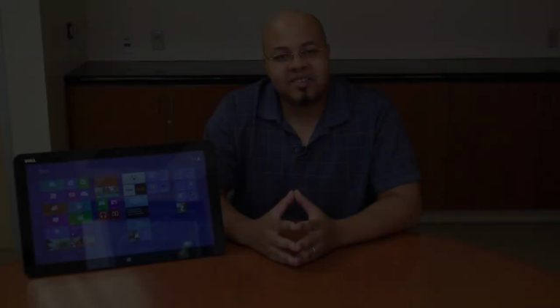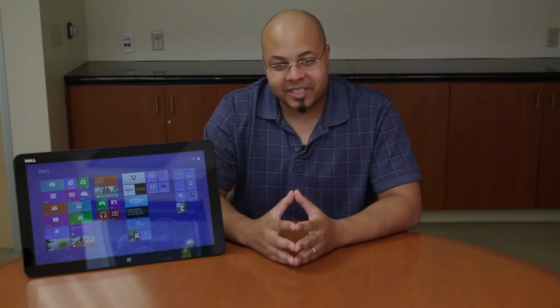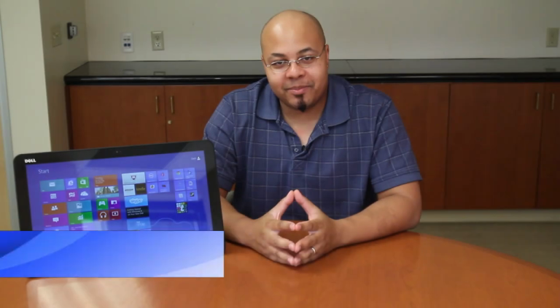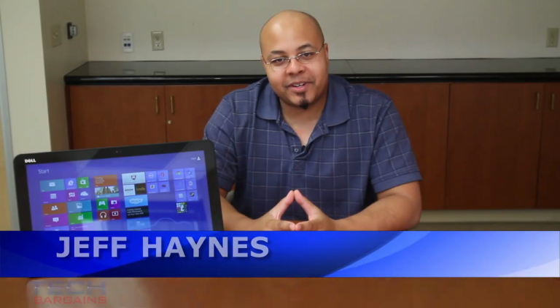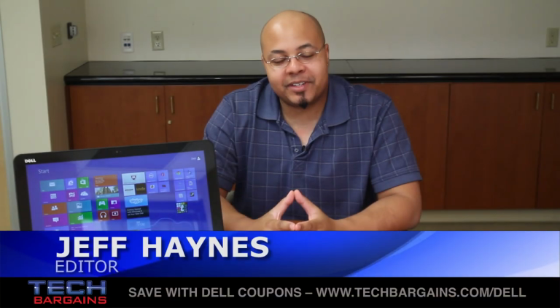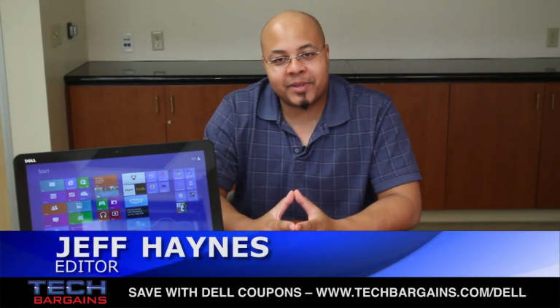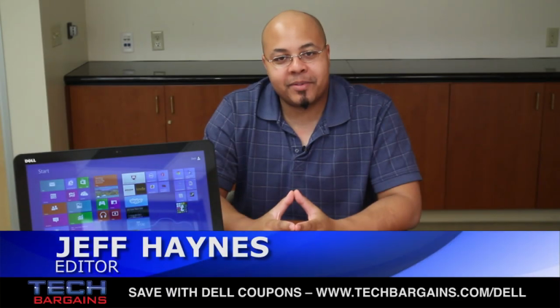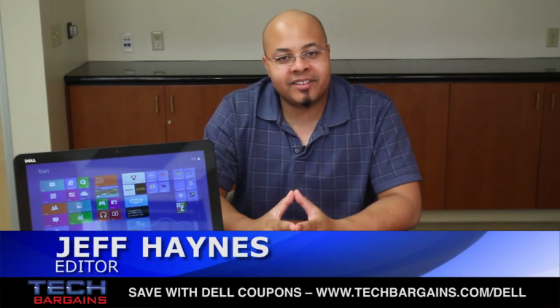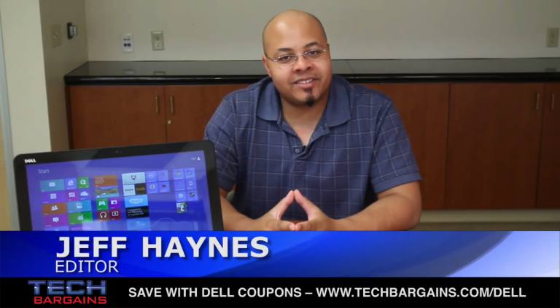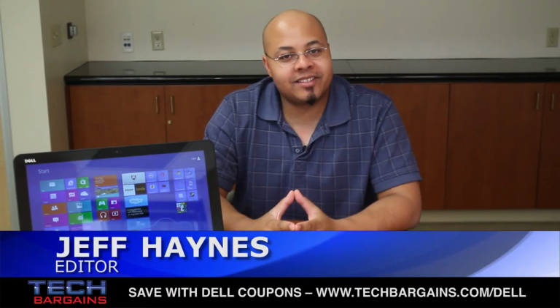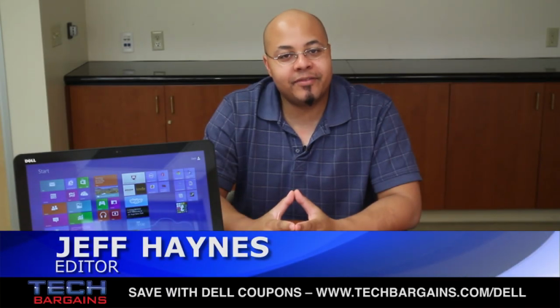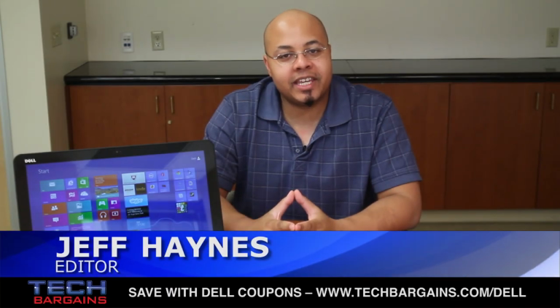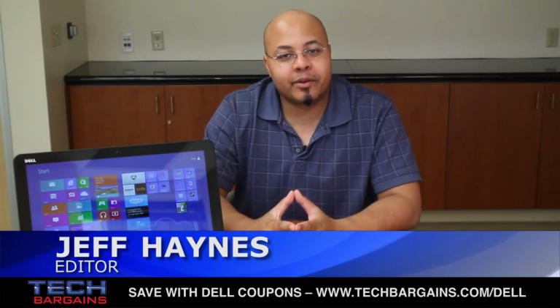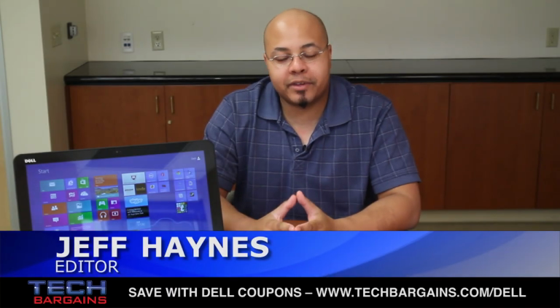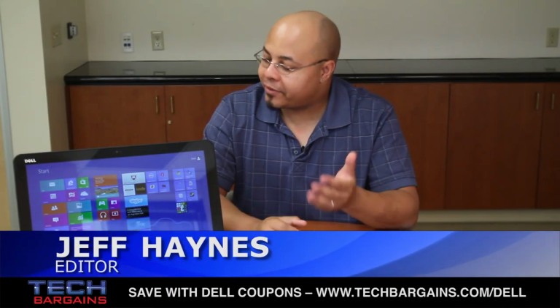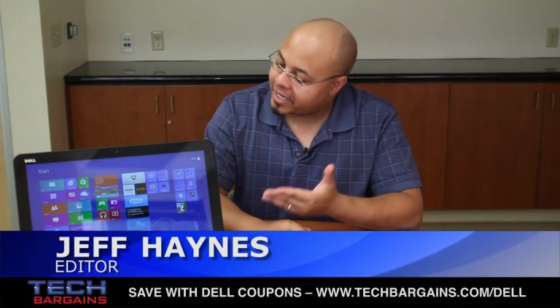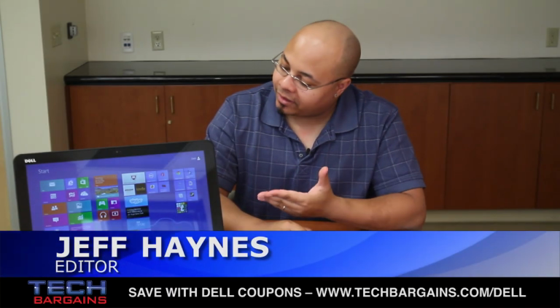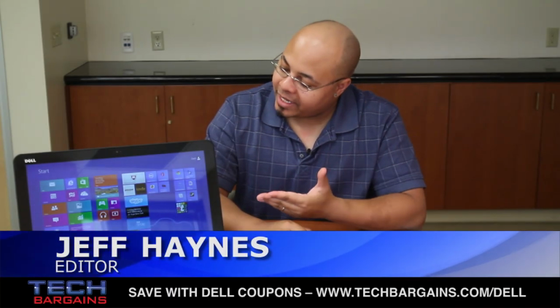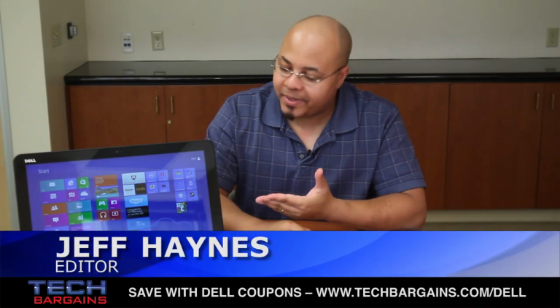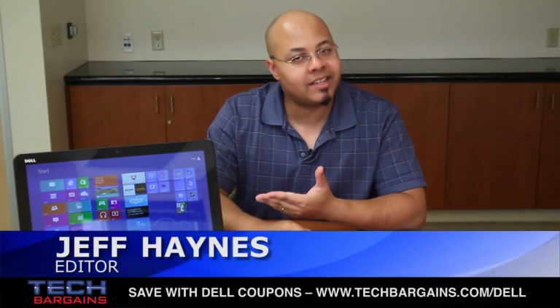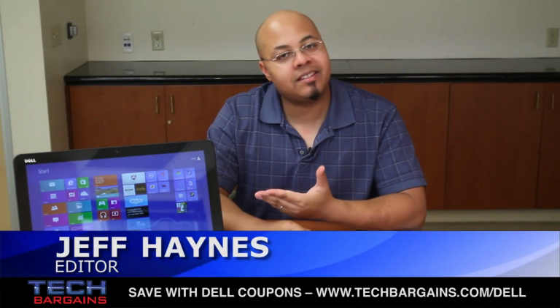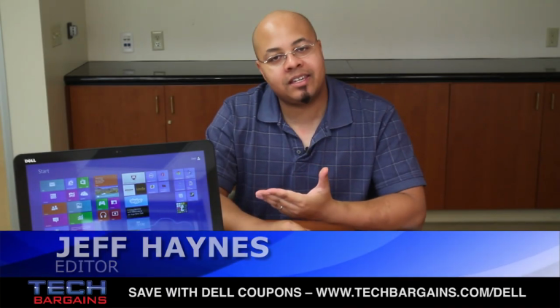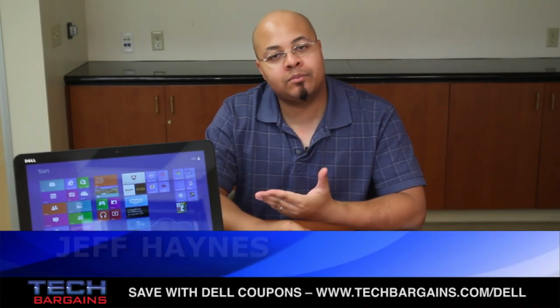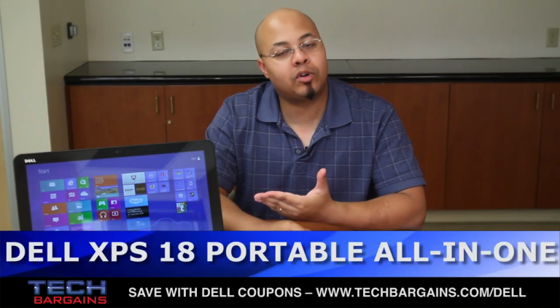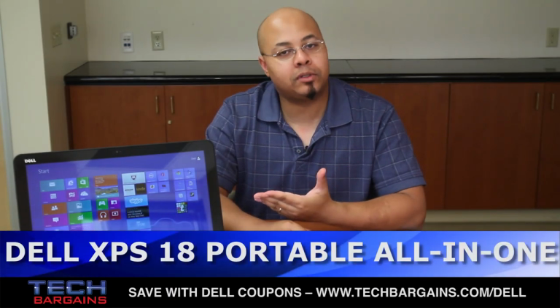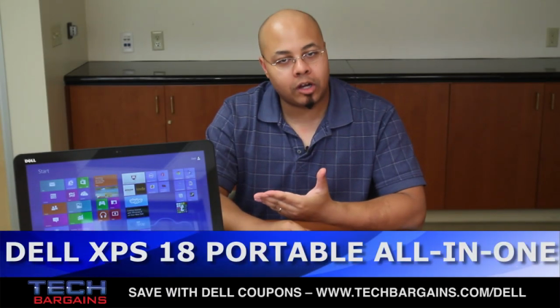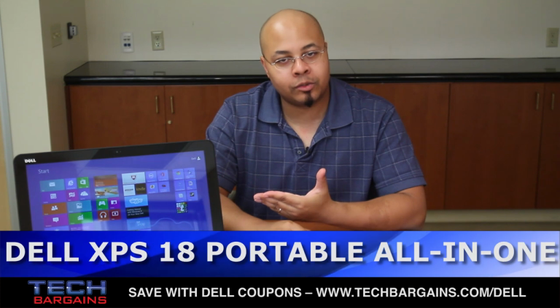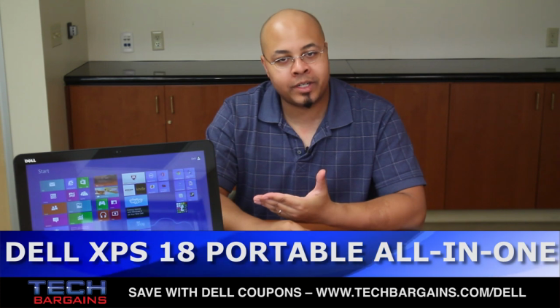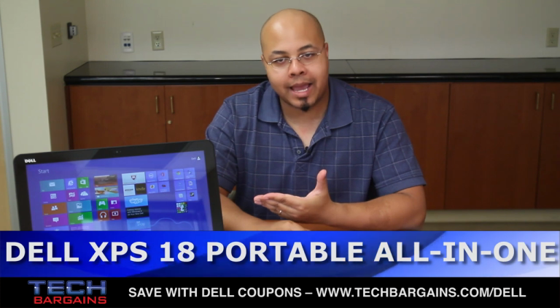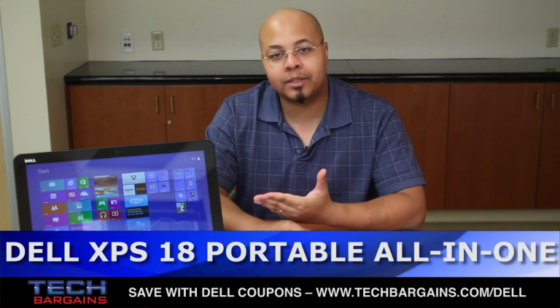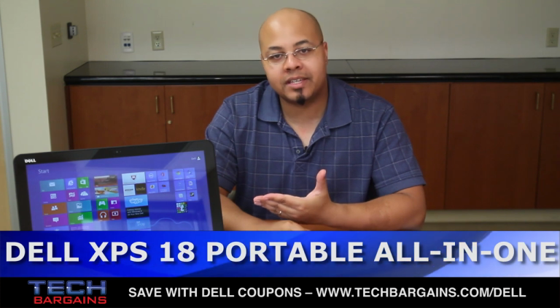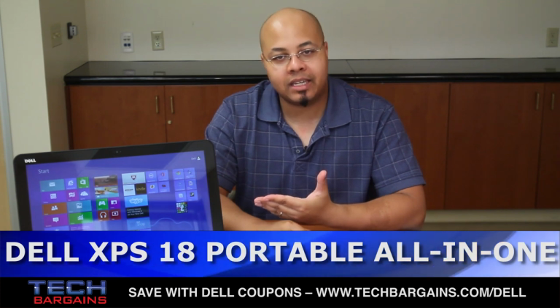What's up? I'm Jeff Haines from TechBargains, and this is the video review of the Dell XPS18 portable all-in-one tablet PC.